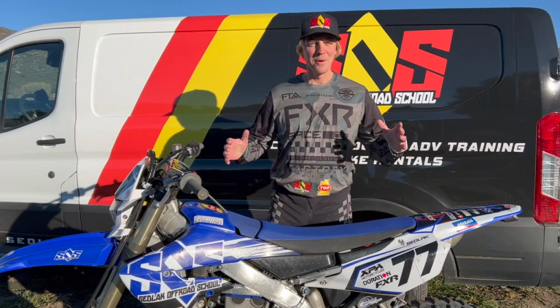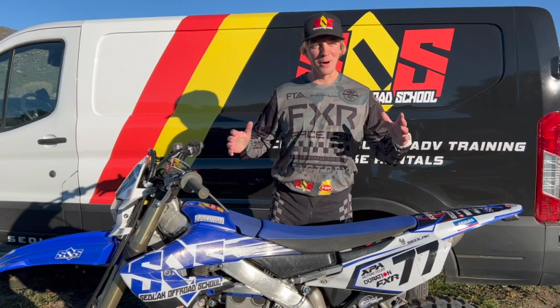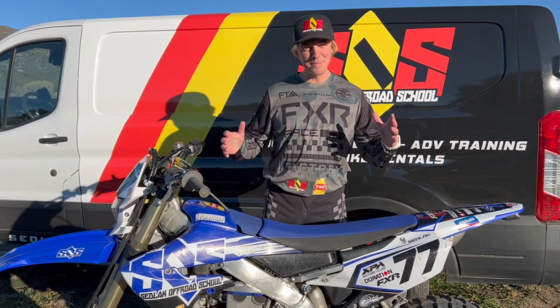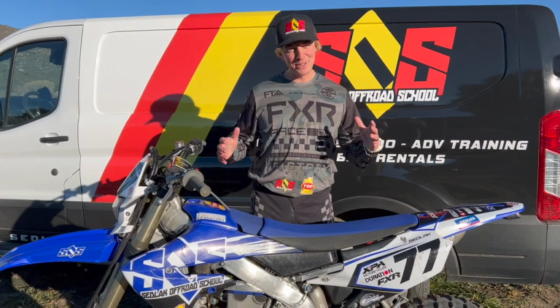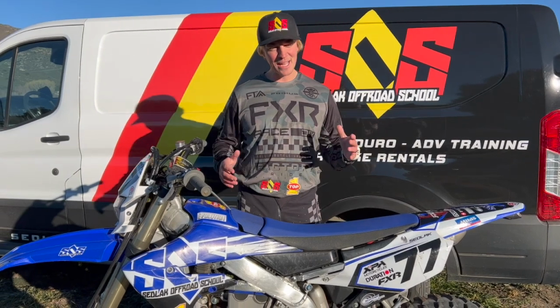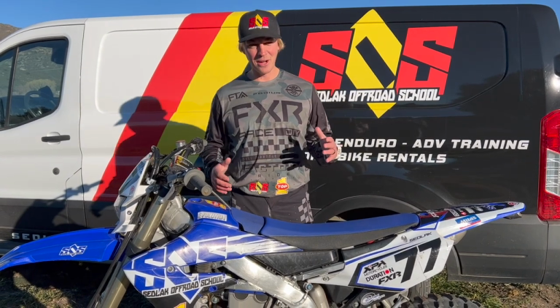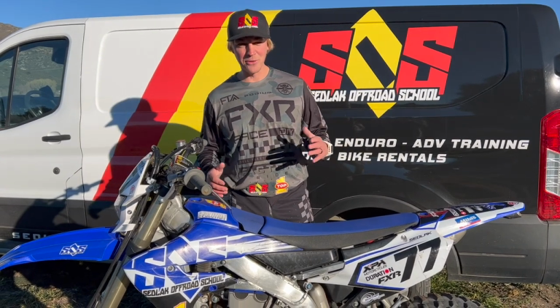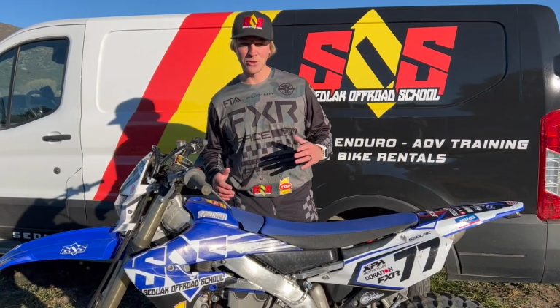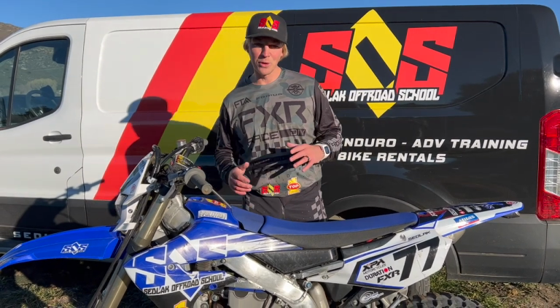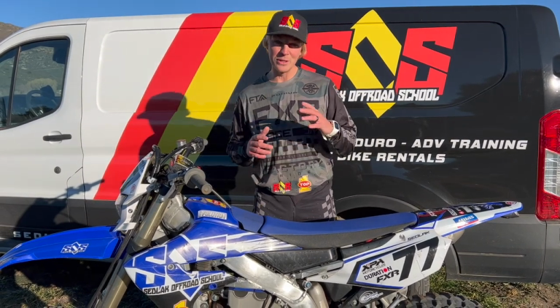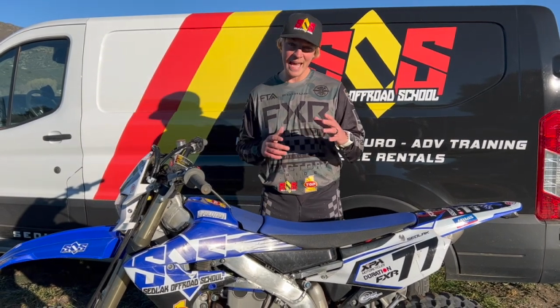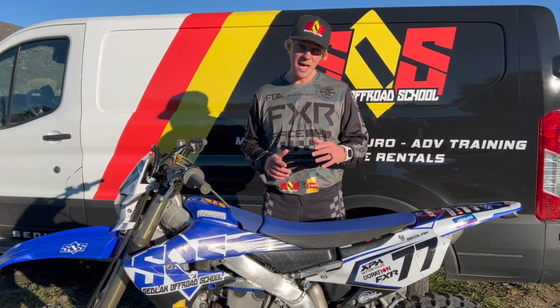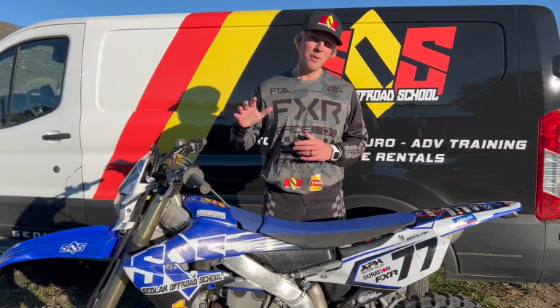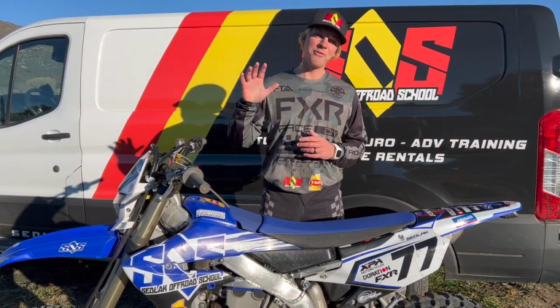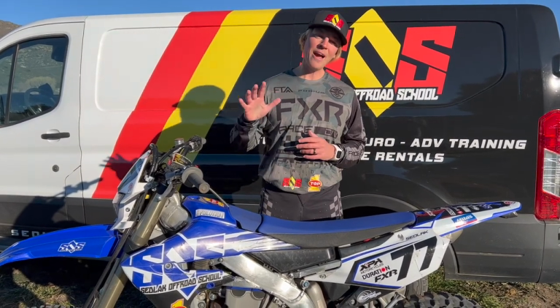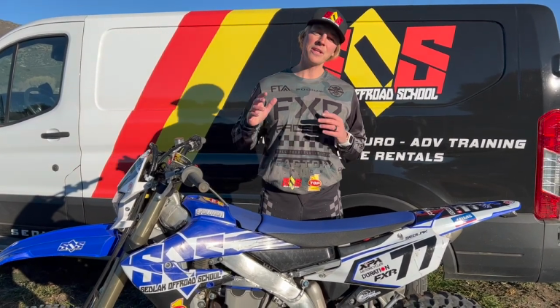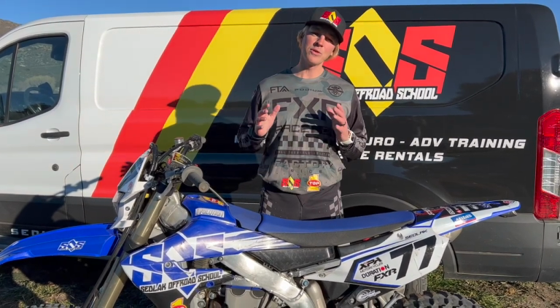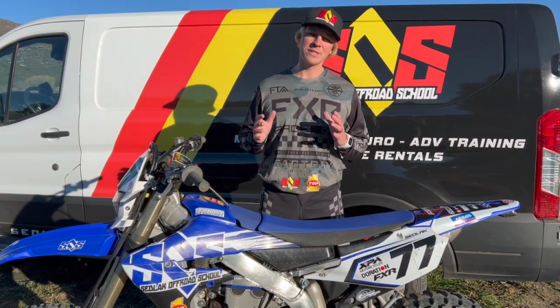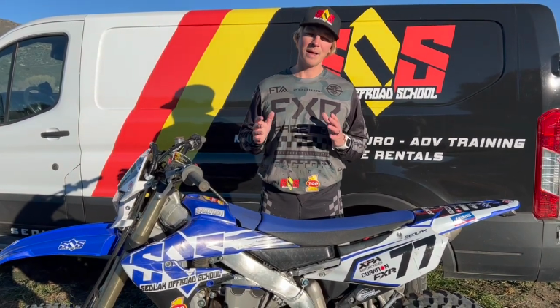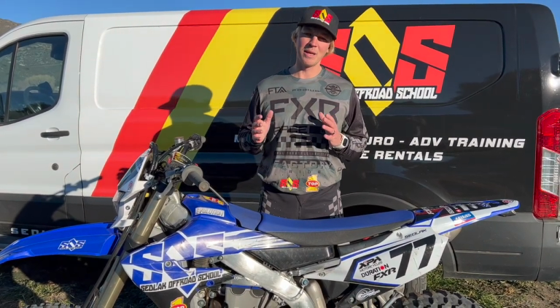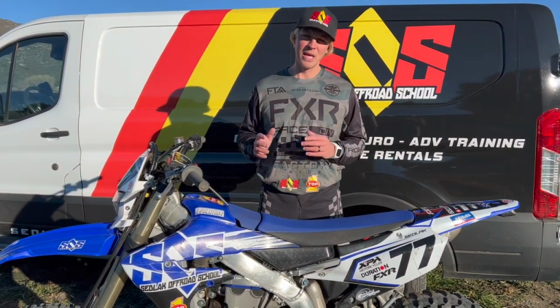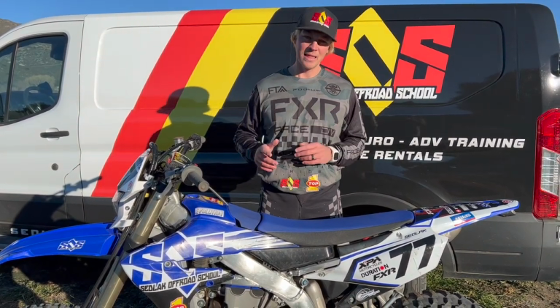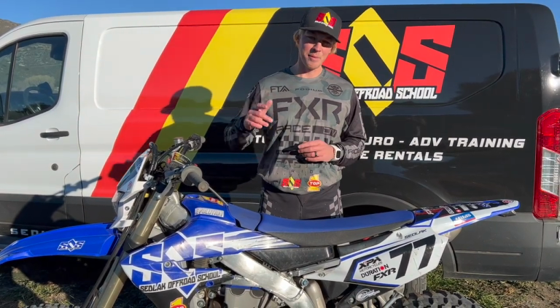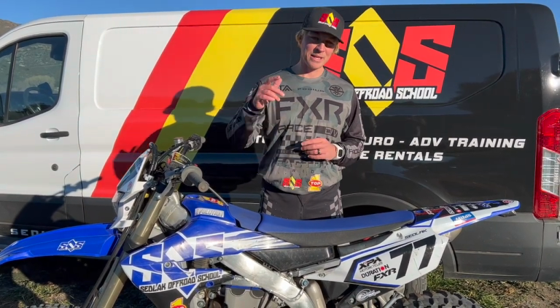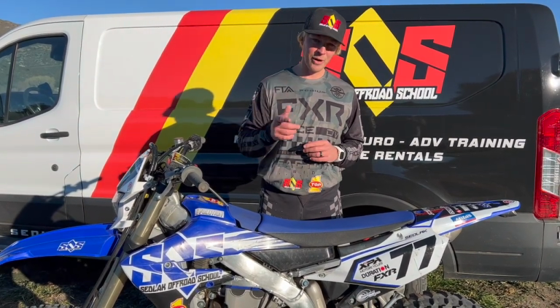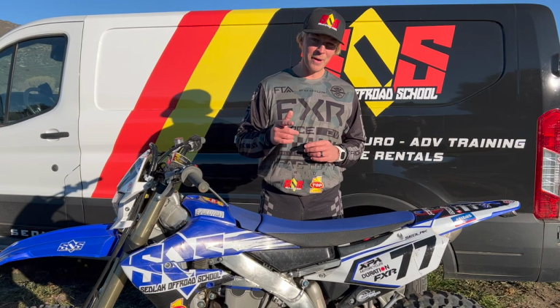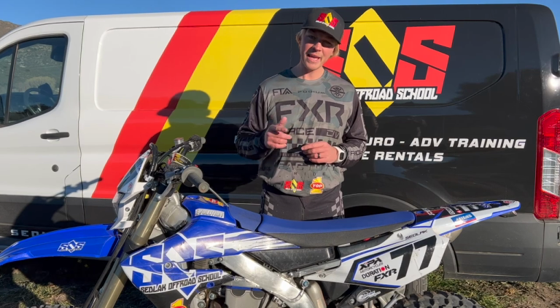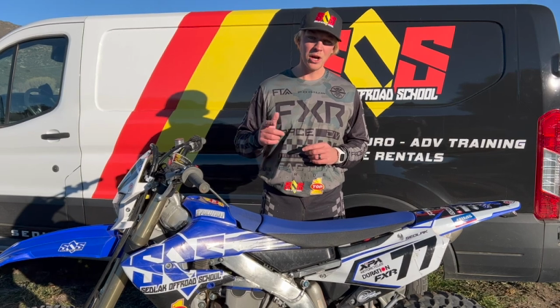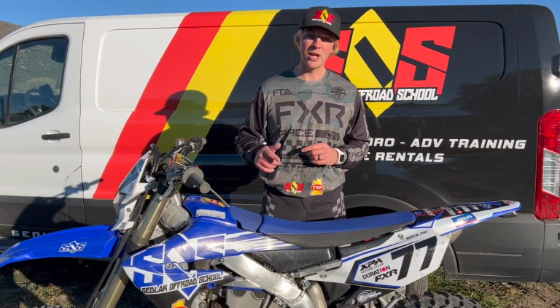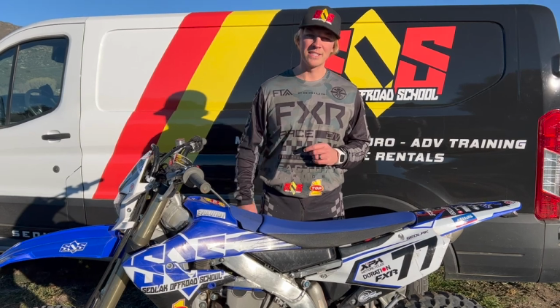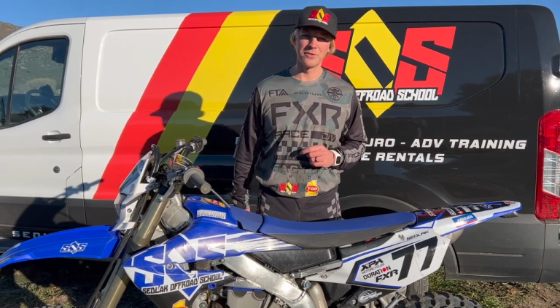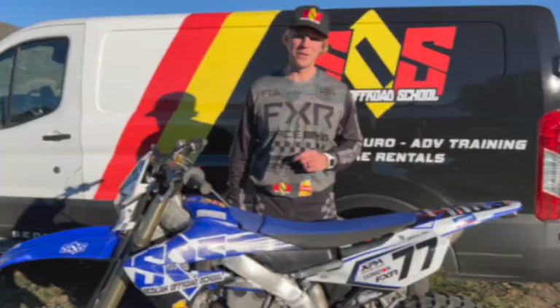Welcome back to Set Like Off-Road School. Today we have five enduro setup tips that will make trail riding a lot easier for you.